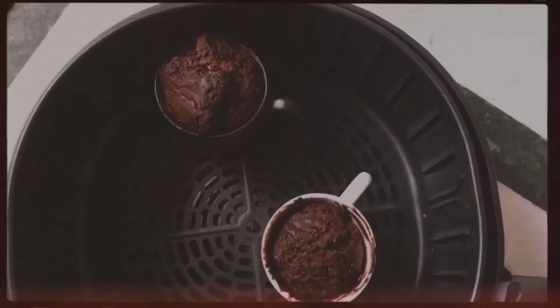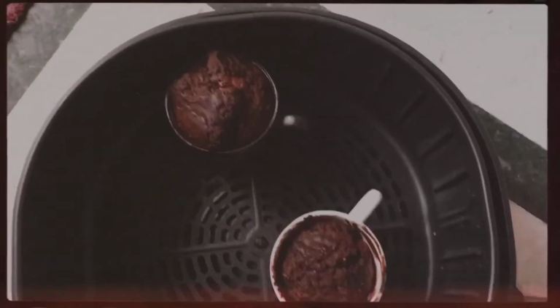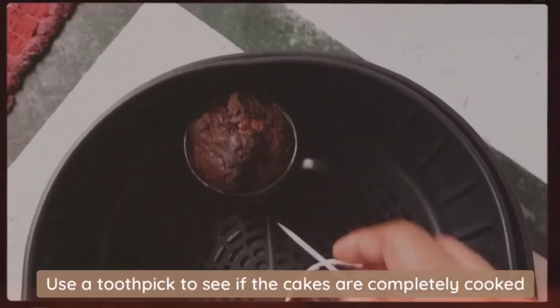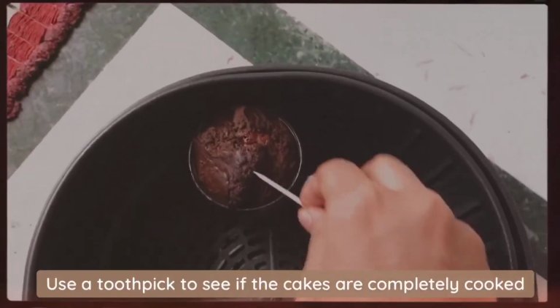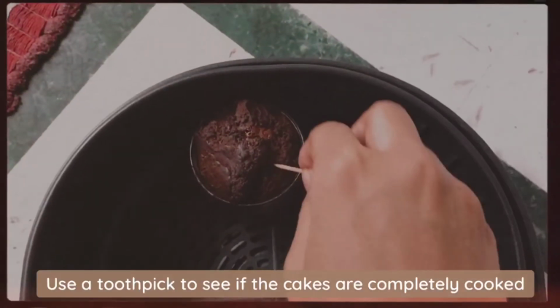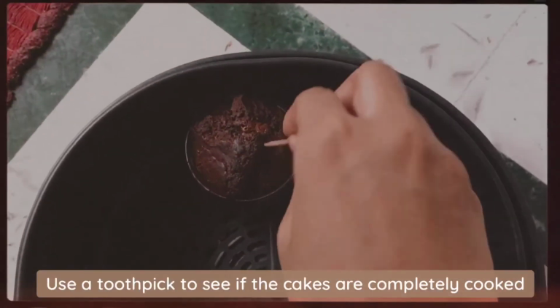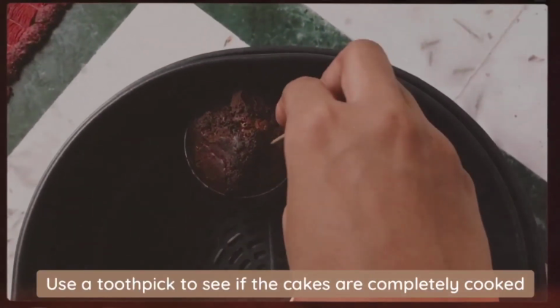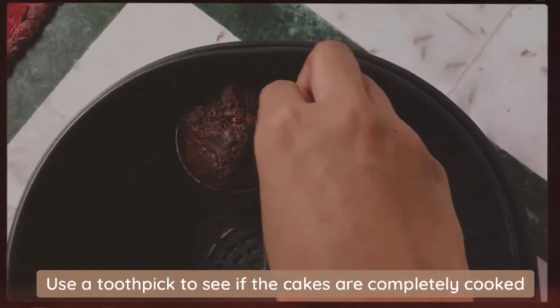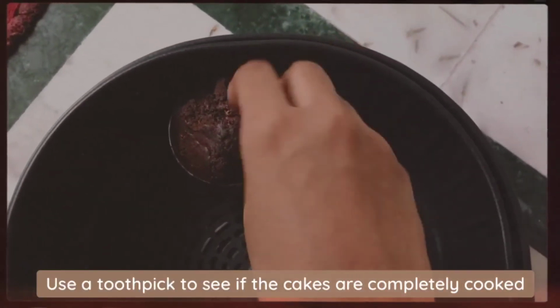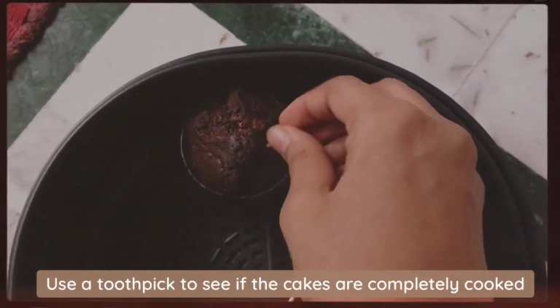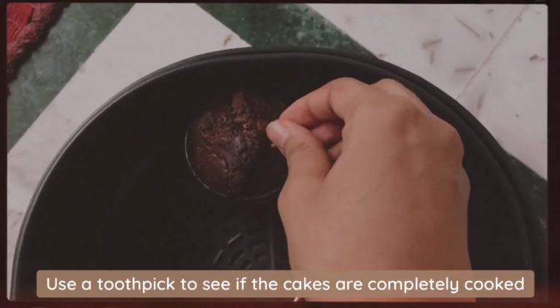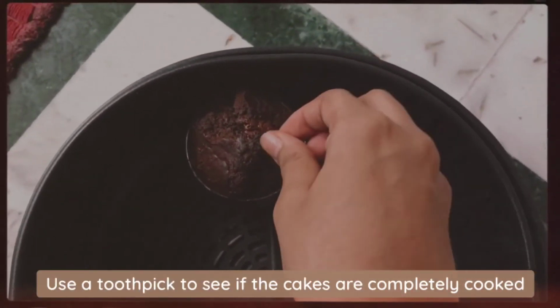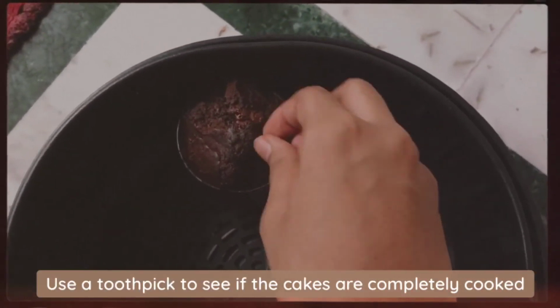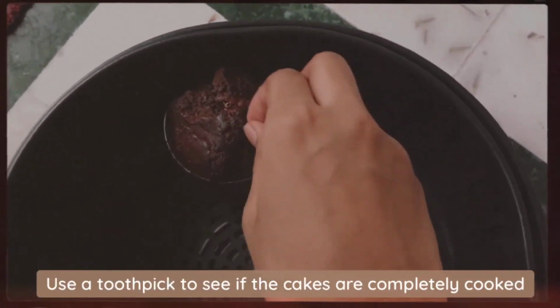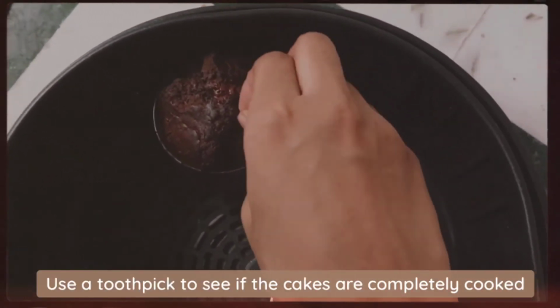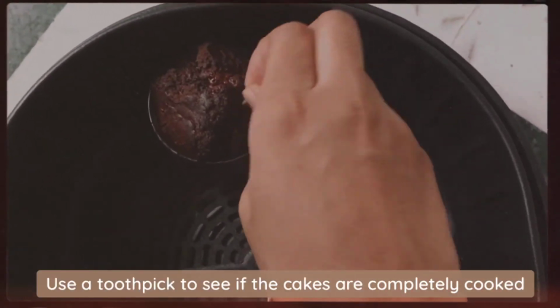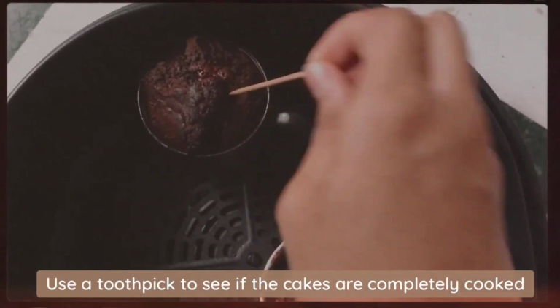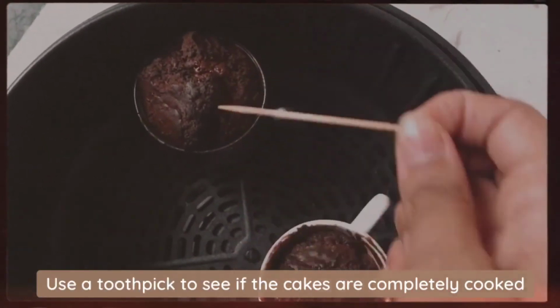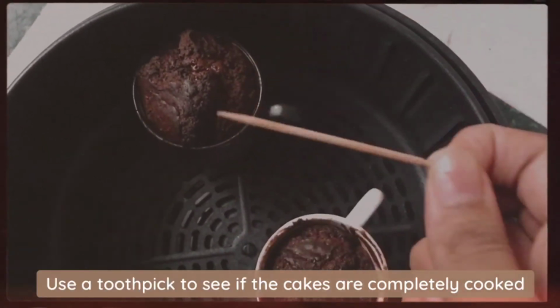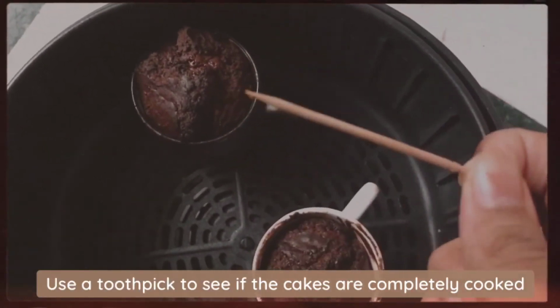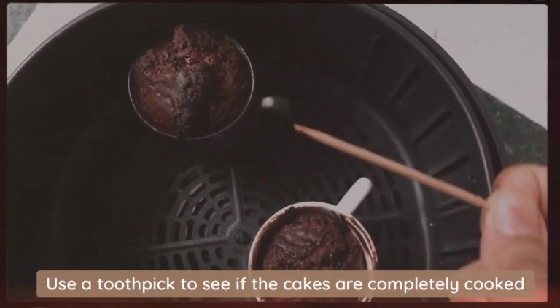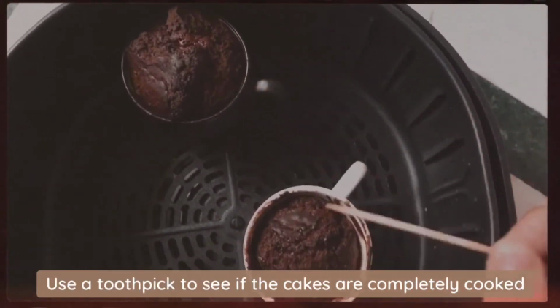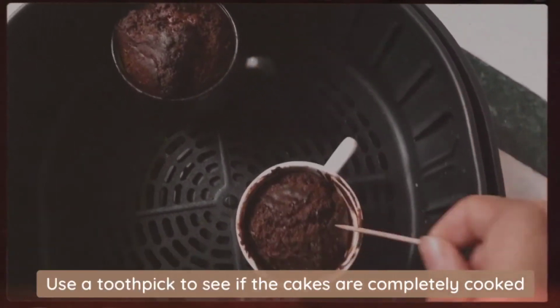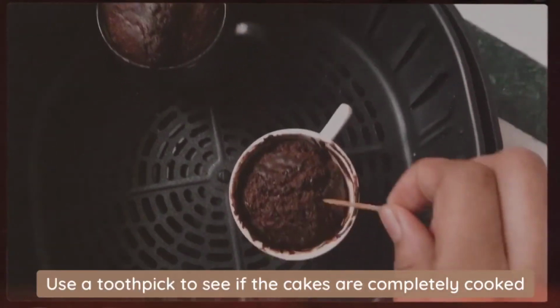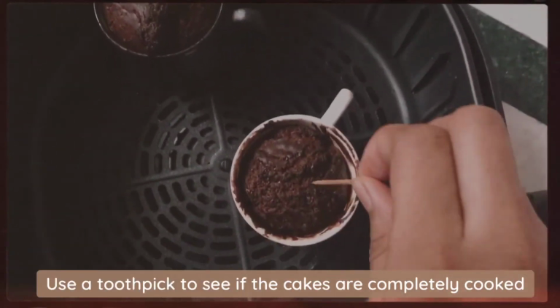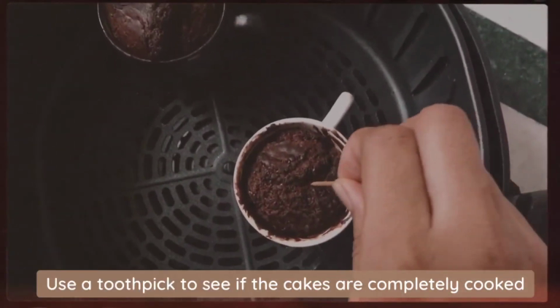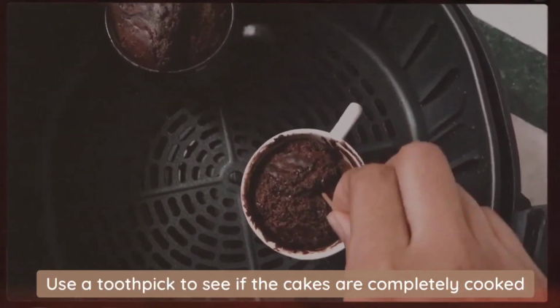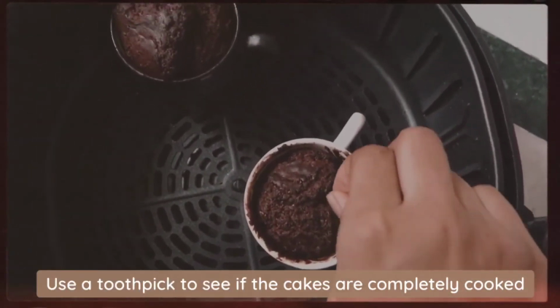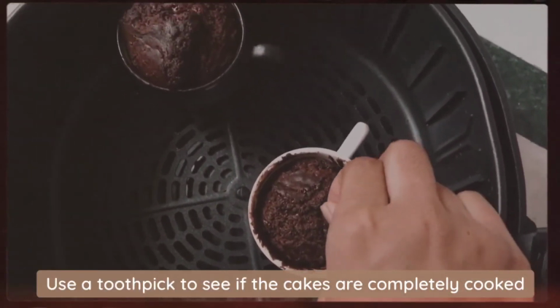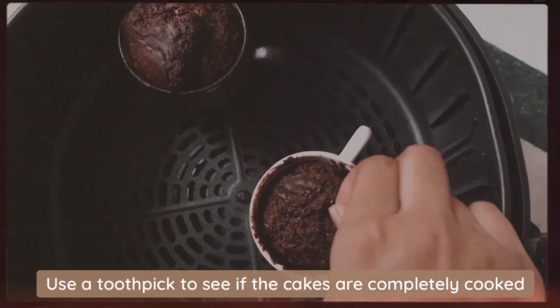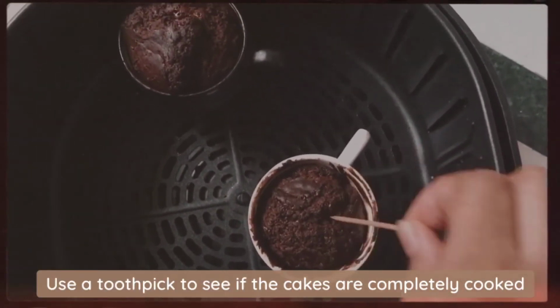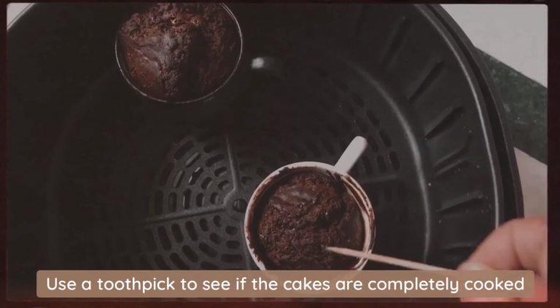Use a toothpick to see if the cakes are completely cooked from the inside.